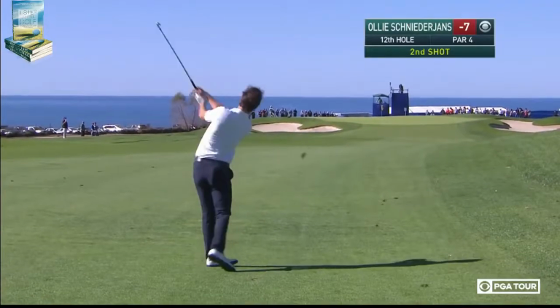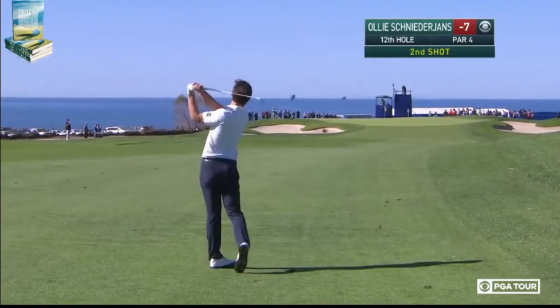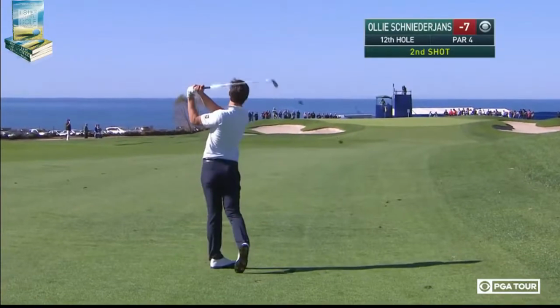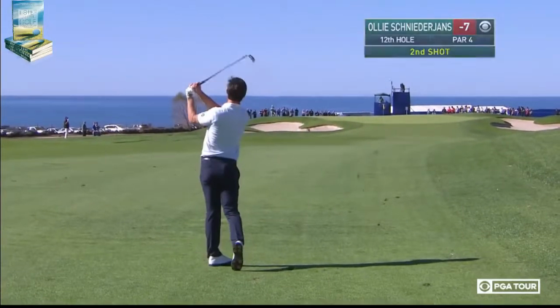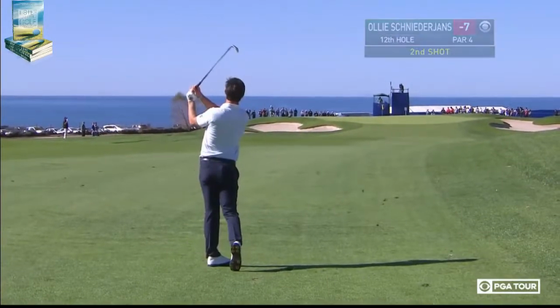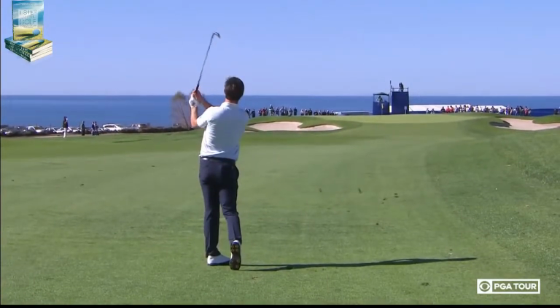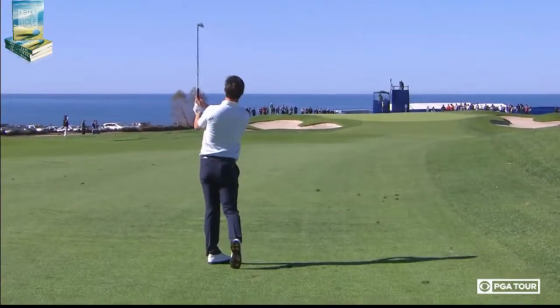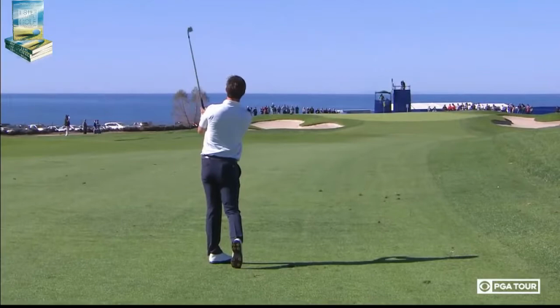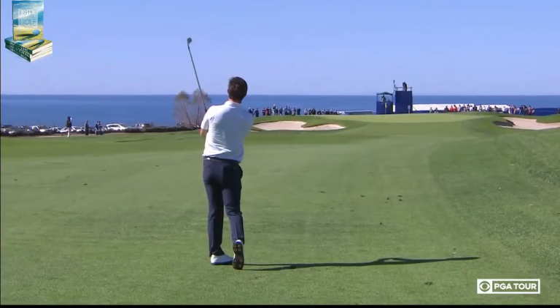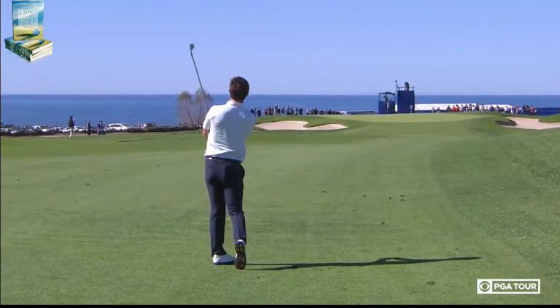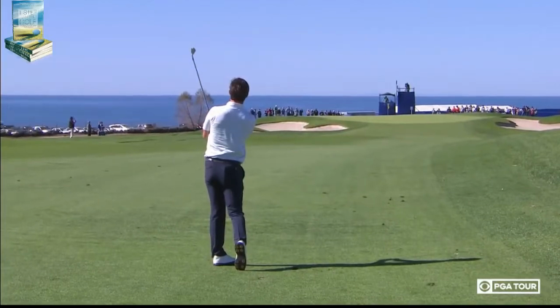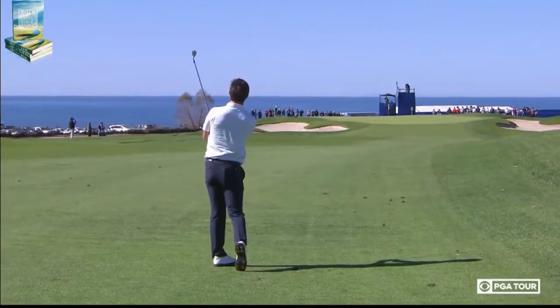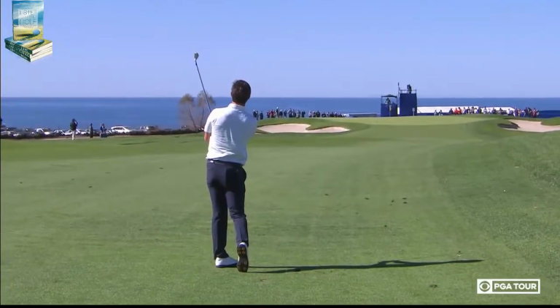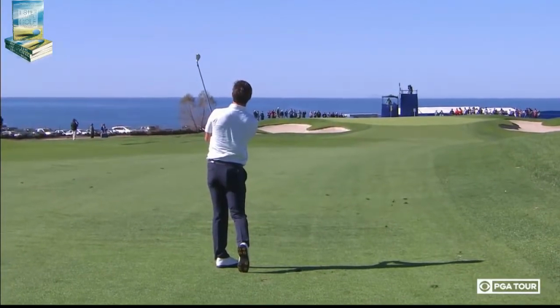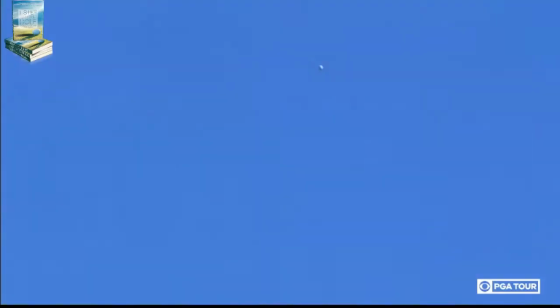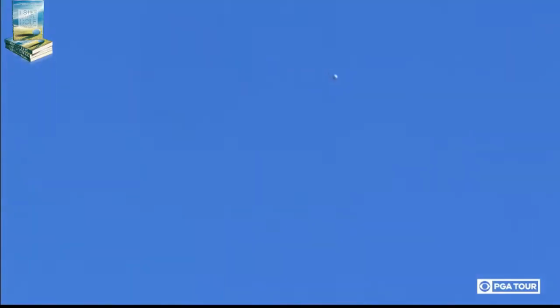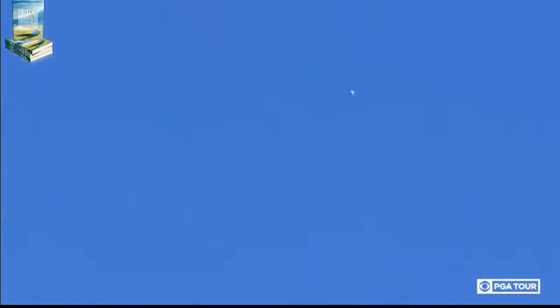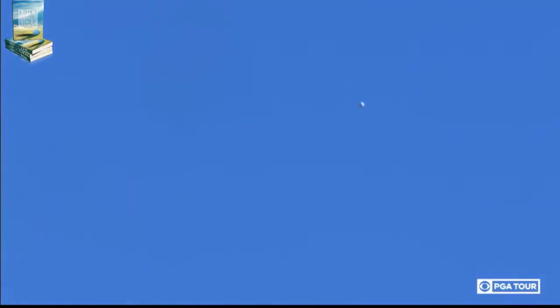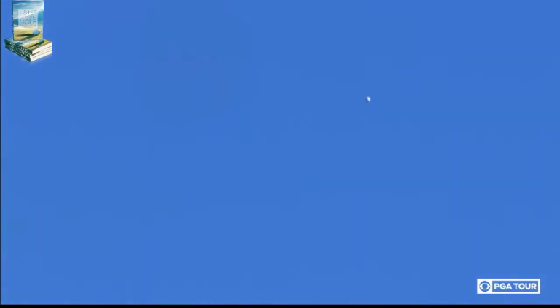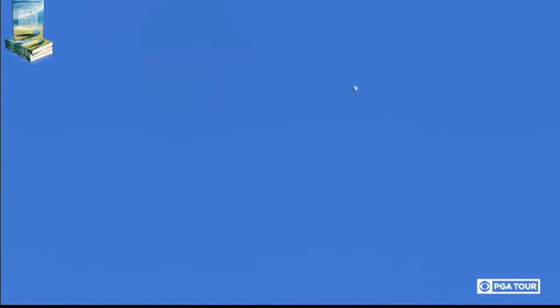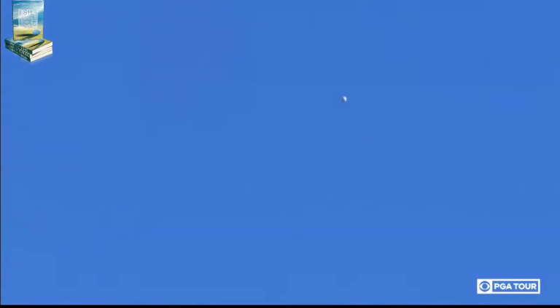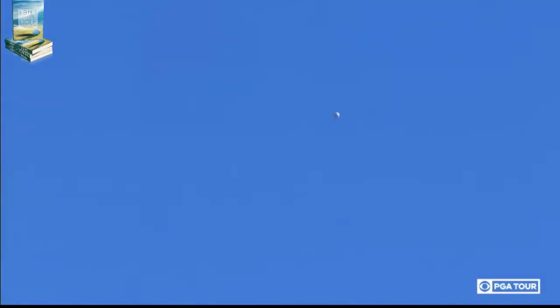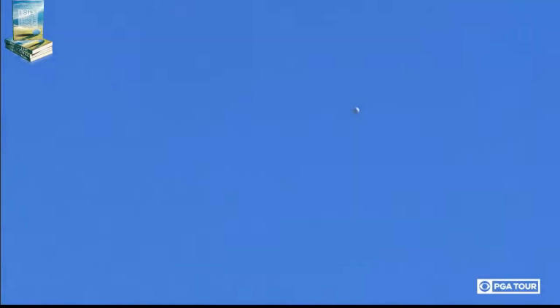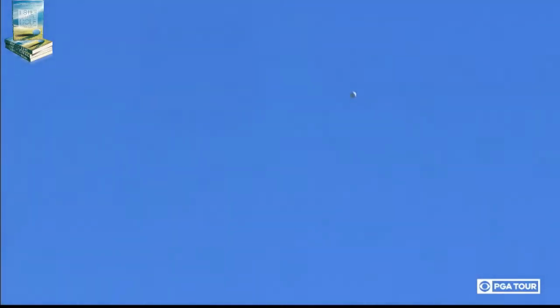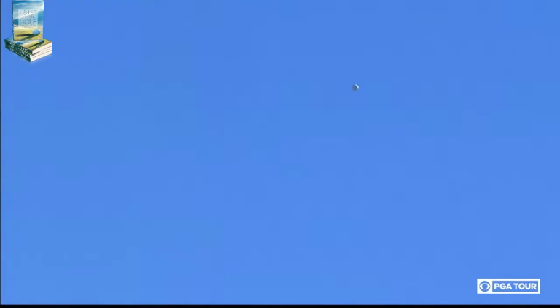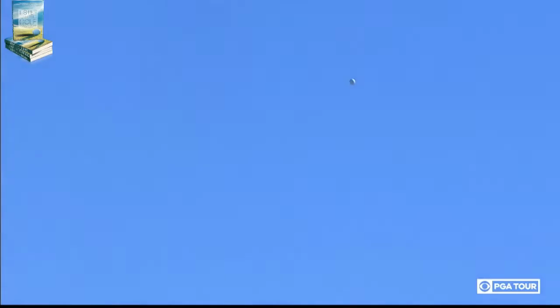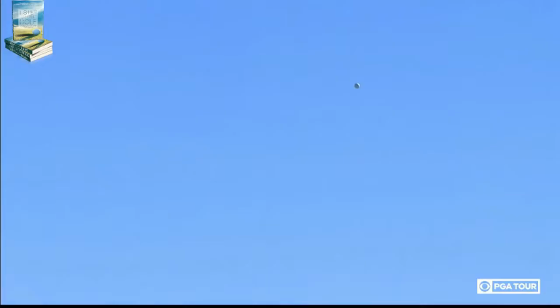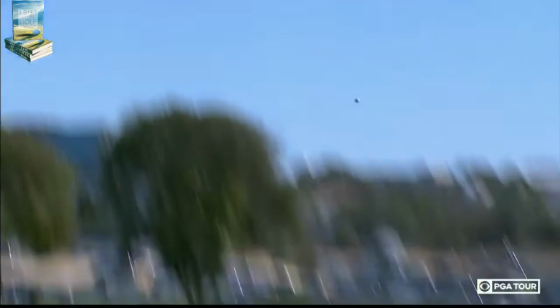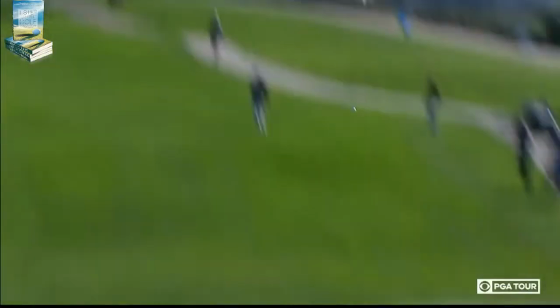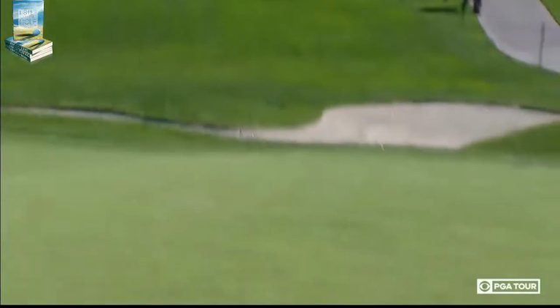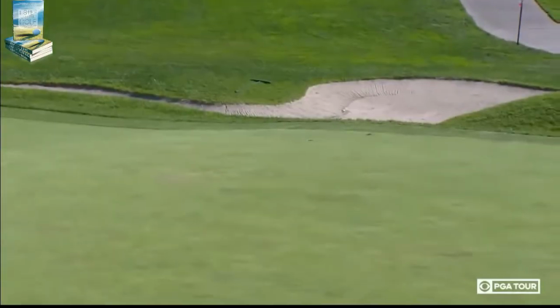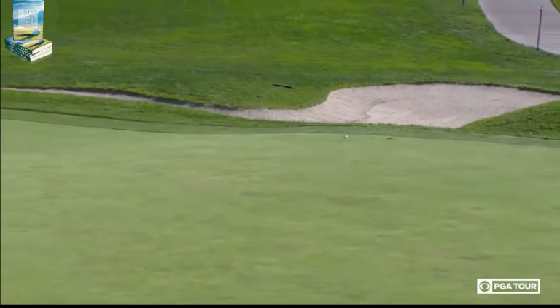A winner last year on the Web.com Tour, and had a runner-up finish — lost to a playoff another time.